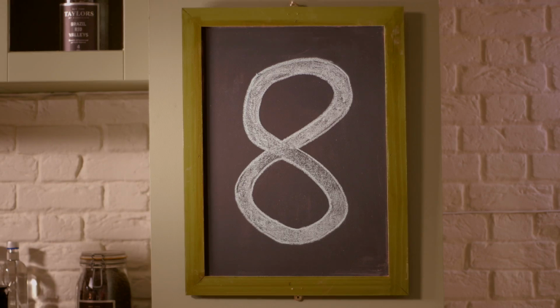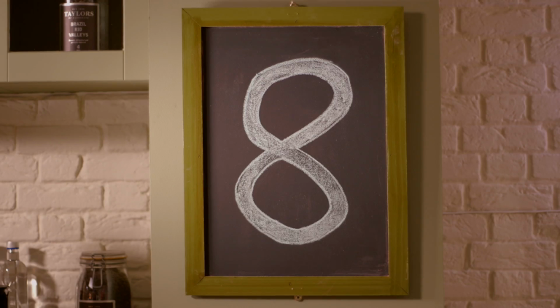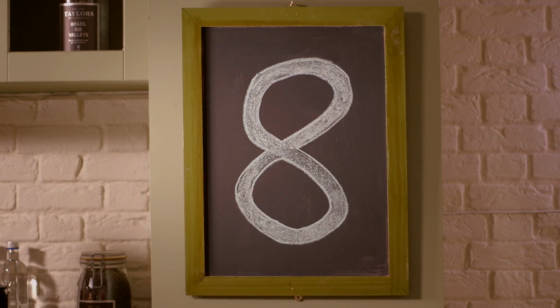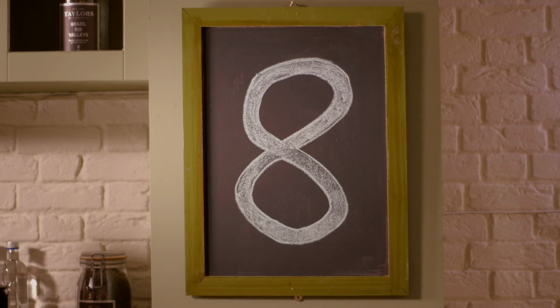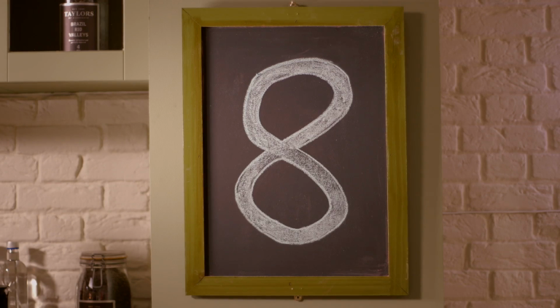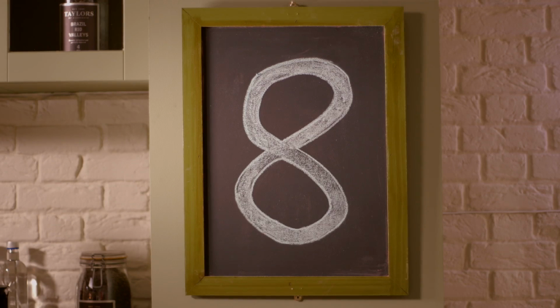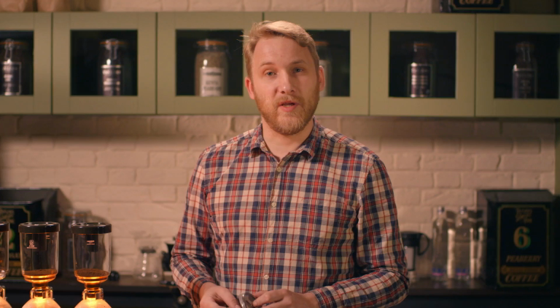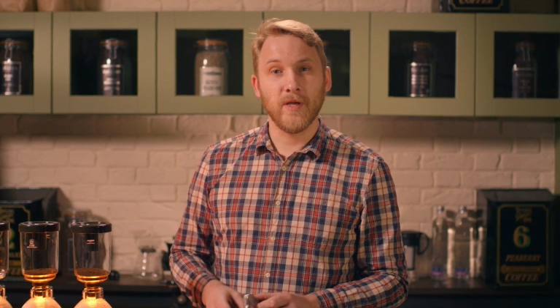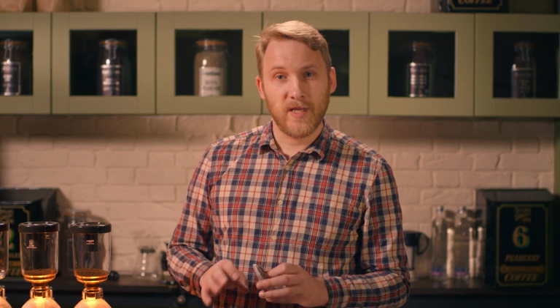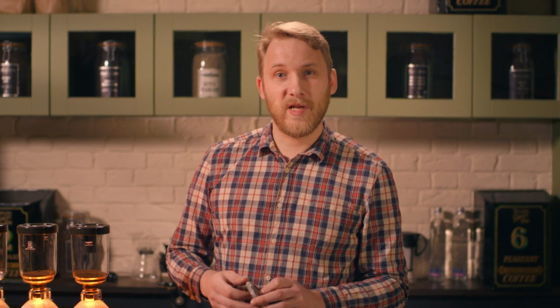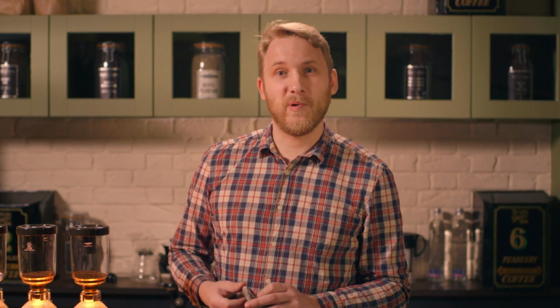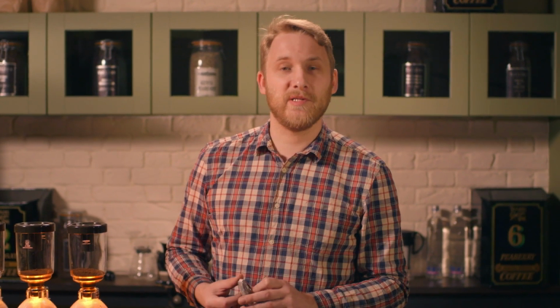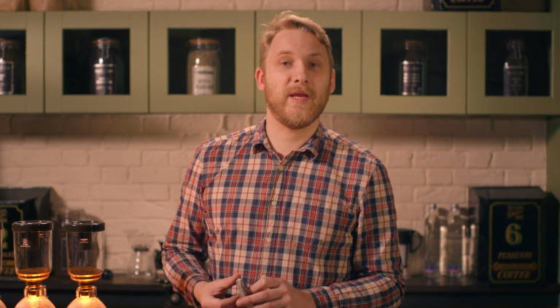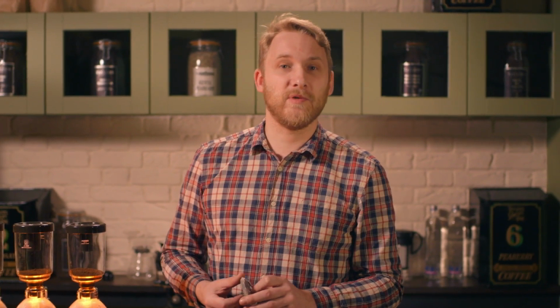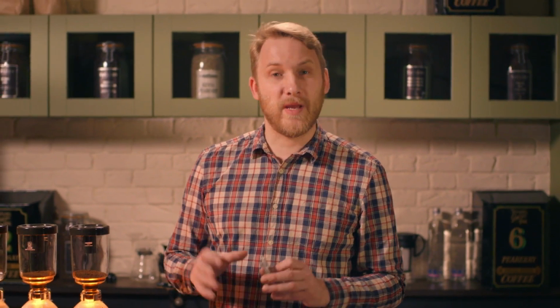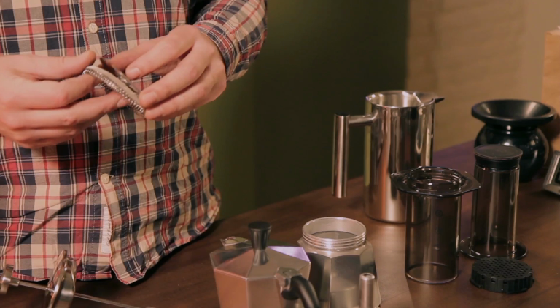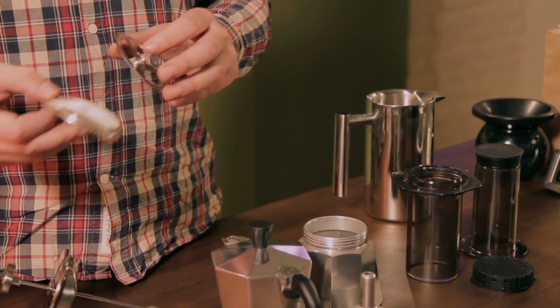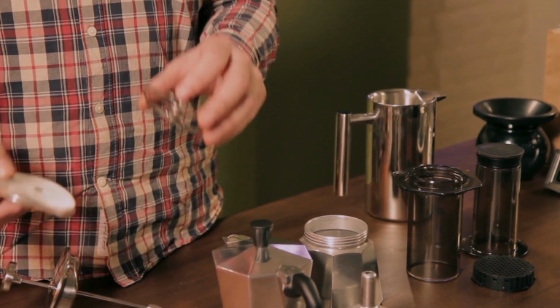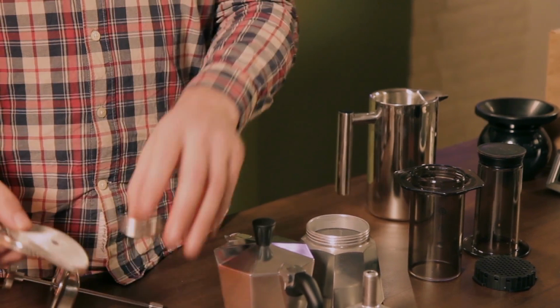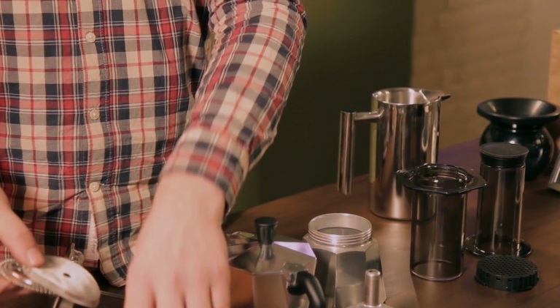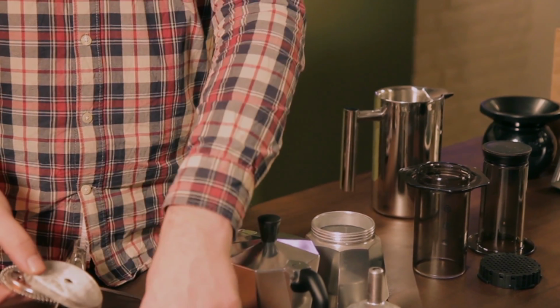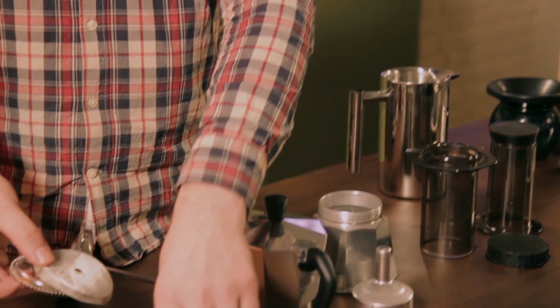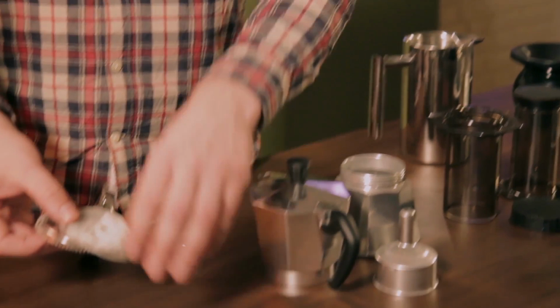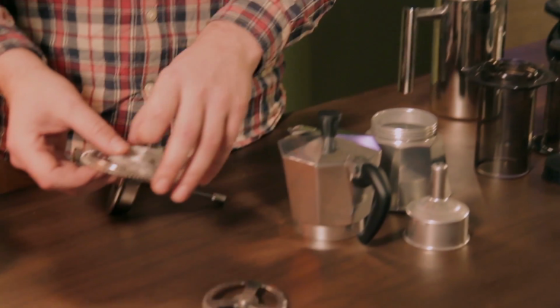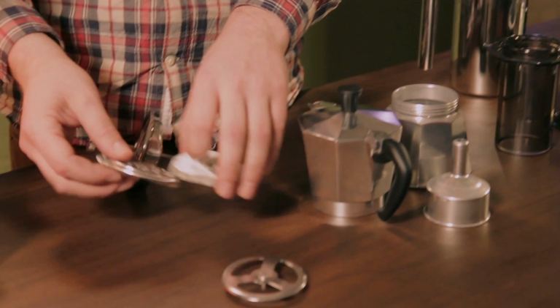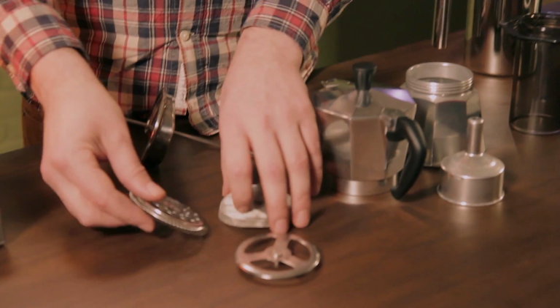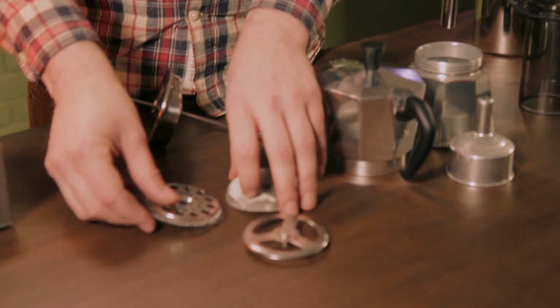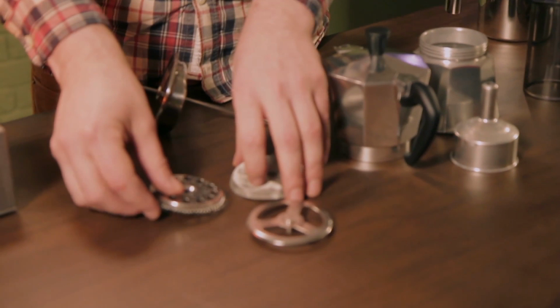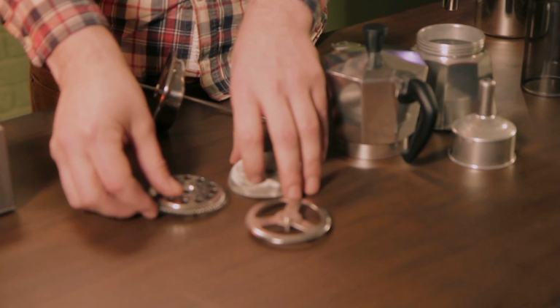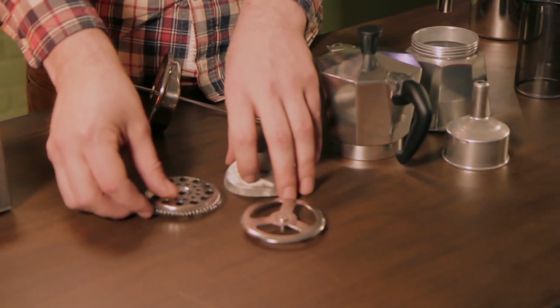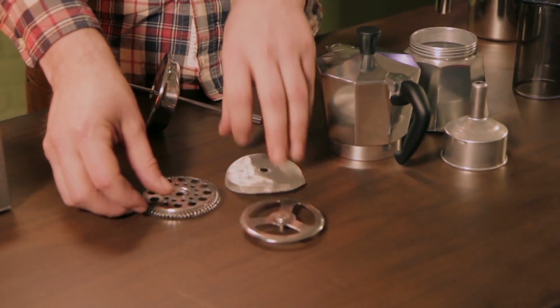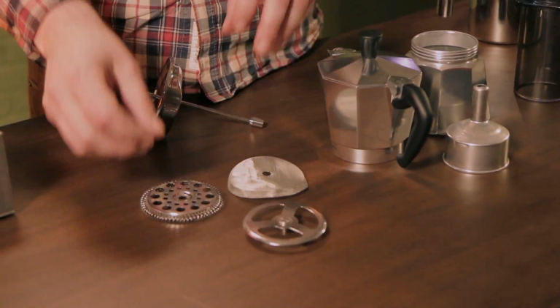When choosing the brewer that's right for you, it's really important to make sure that you can clean it properly, so make sure you can take it apart in order to do that.